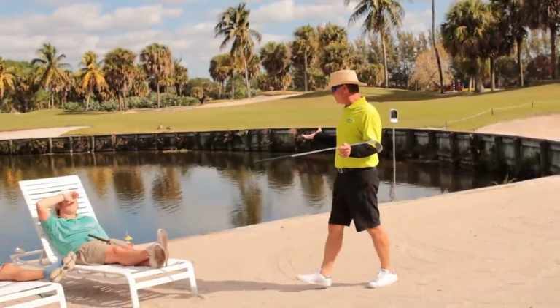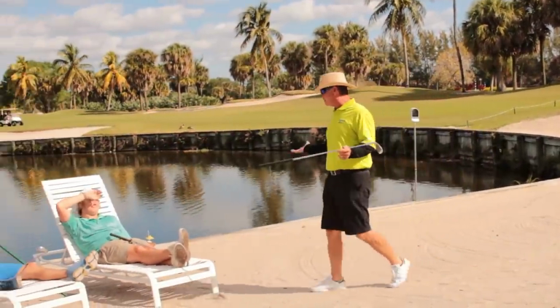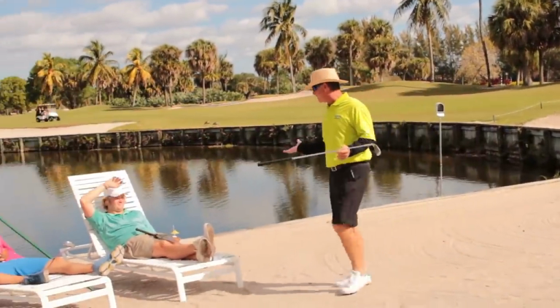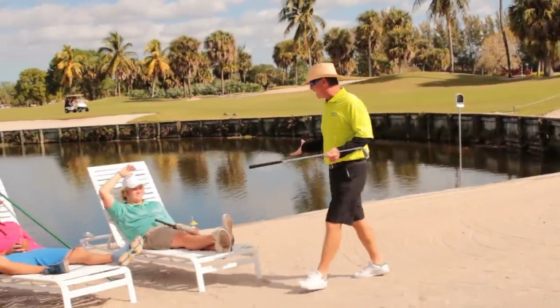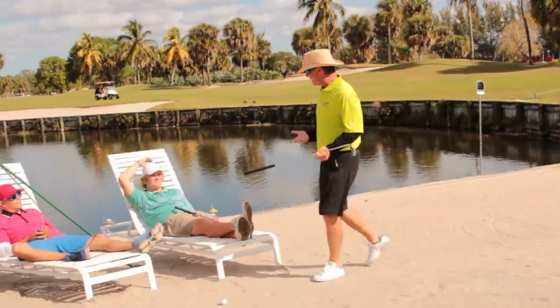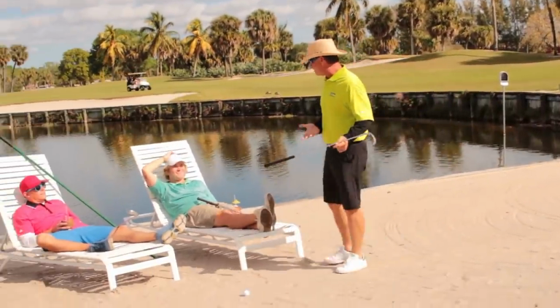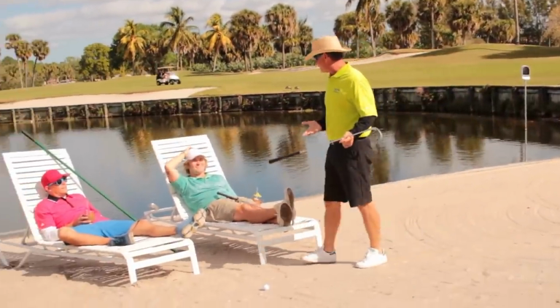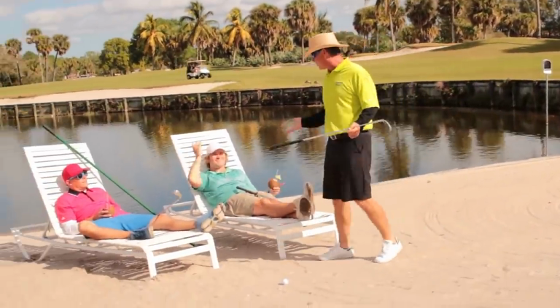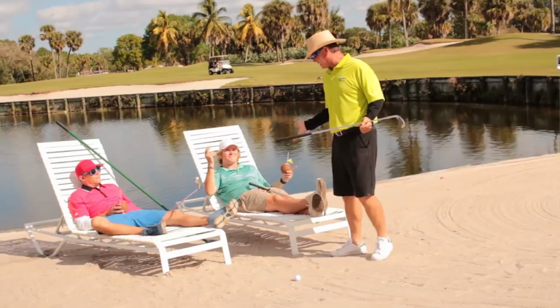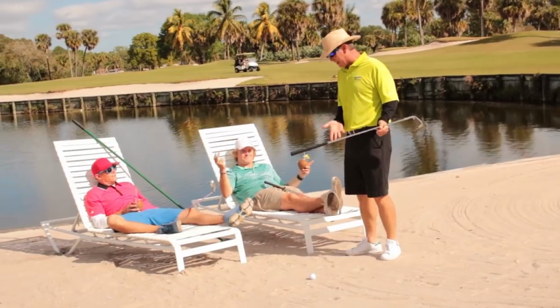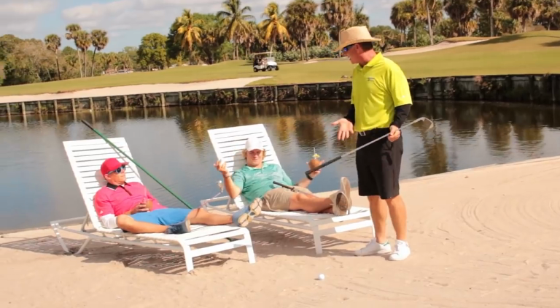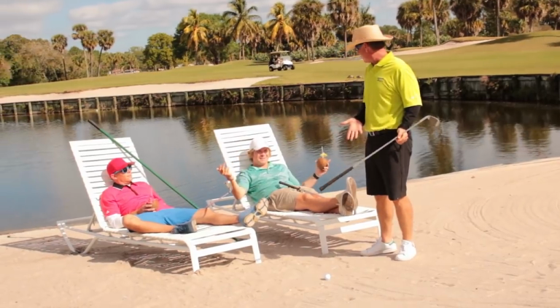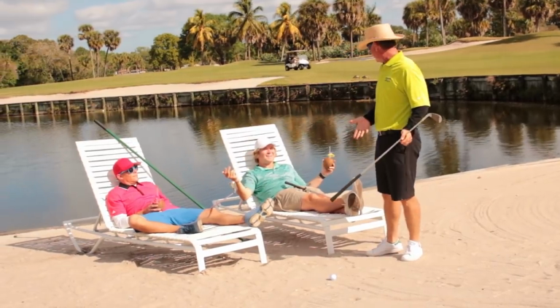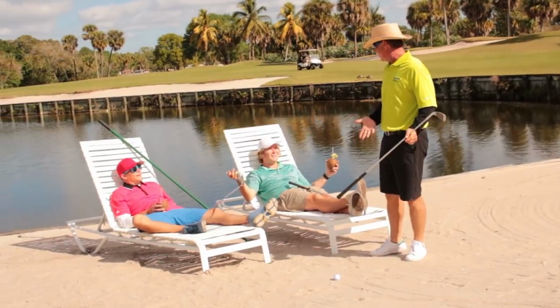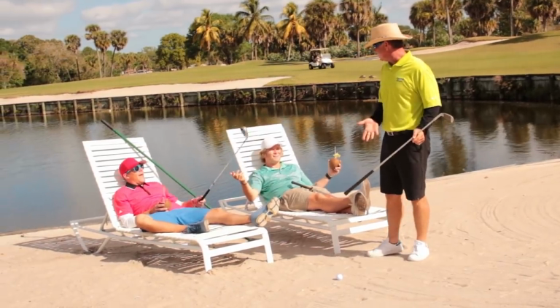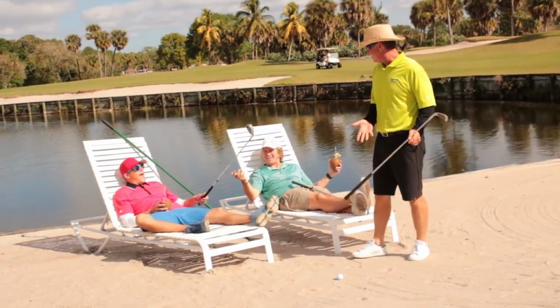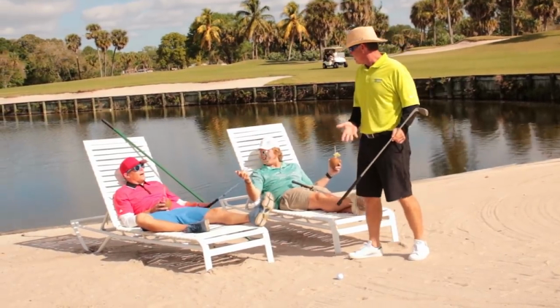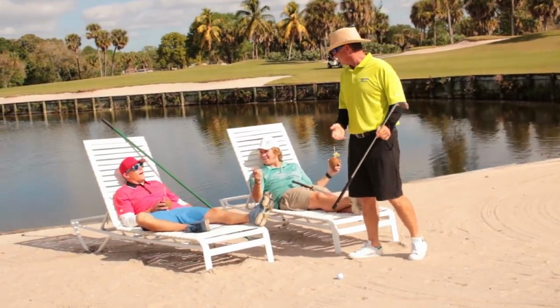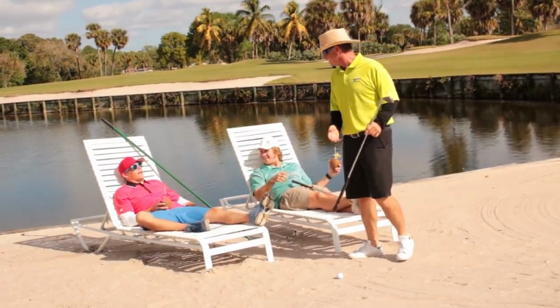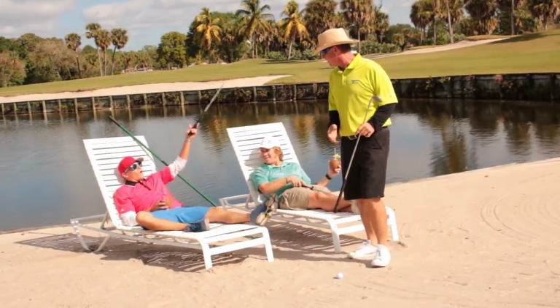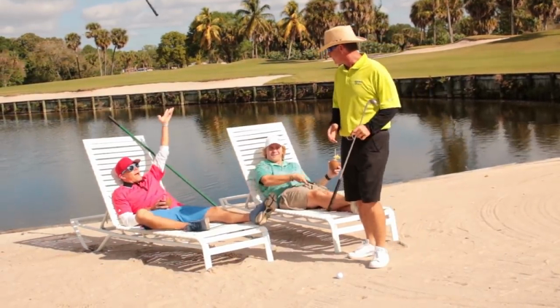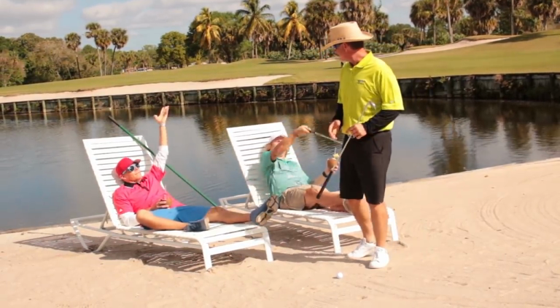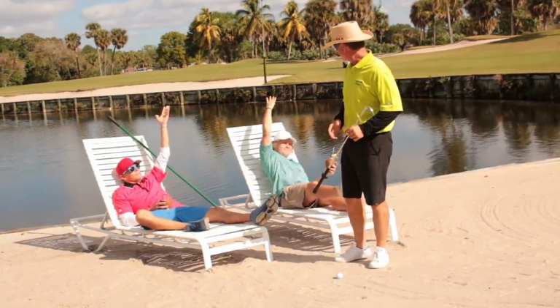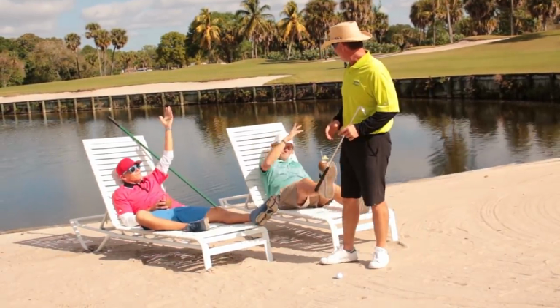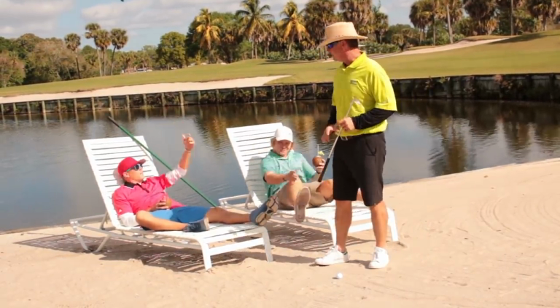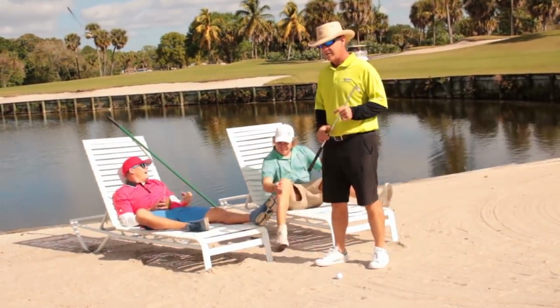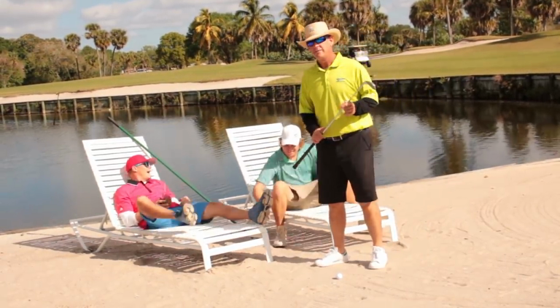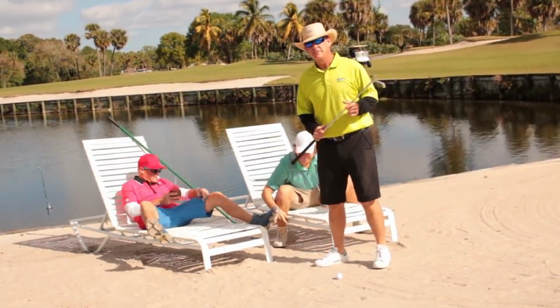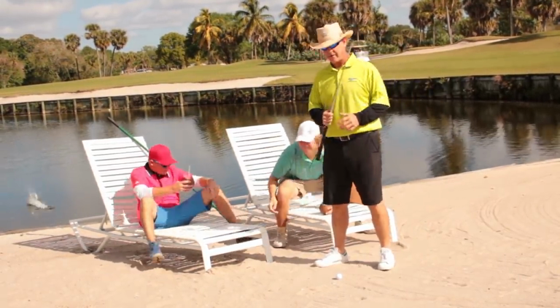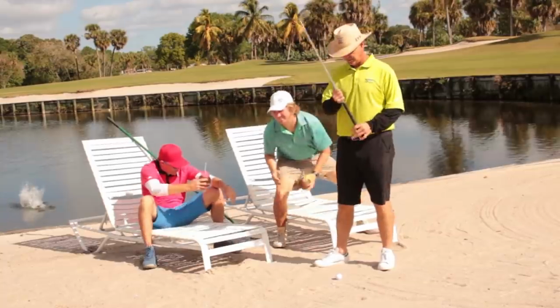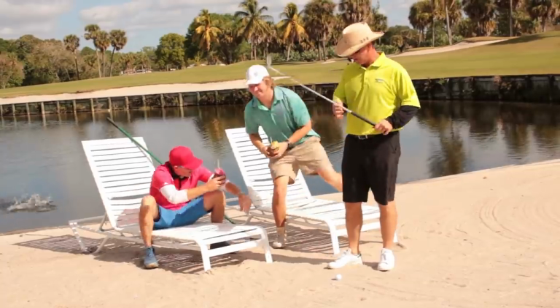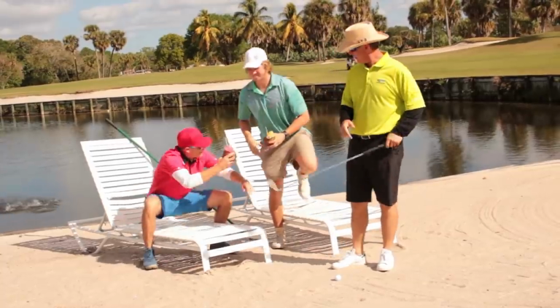Hey, come on, you two thugs — get out of the bunker! I'm trying to hit my shot over here. Yeah, alrighty — old man Benny Eggs, we're out.